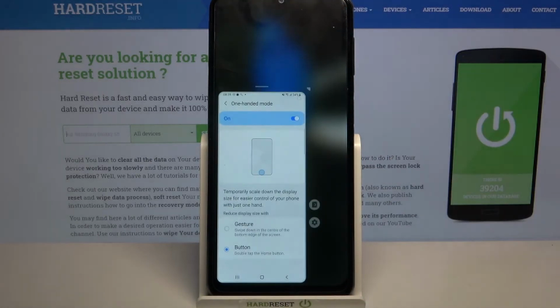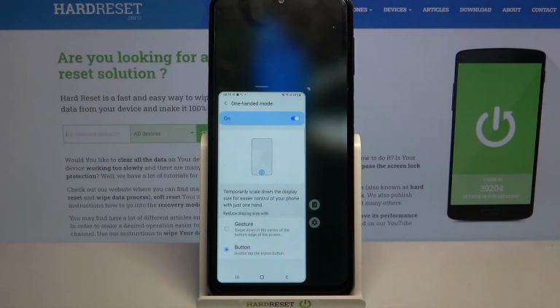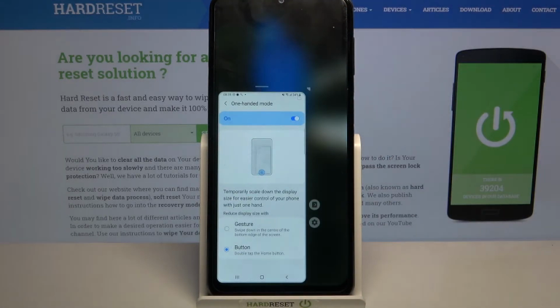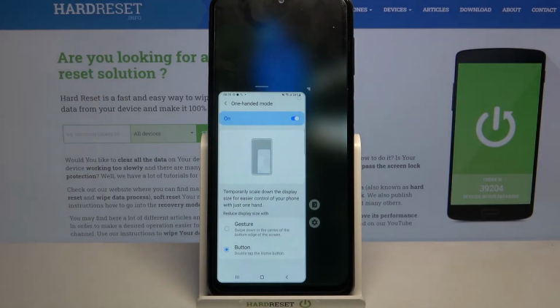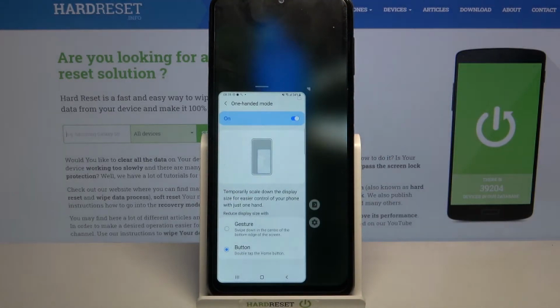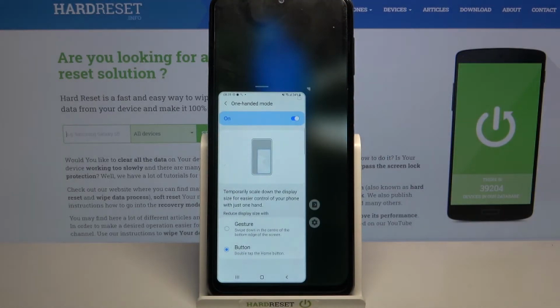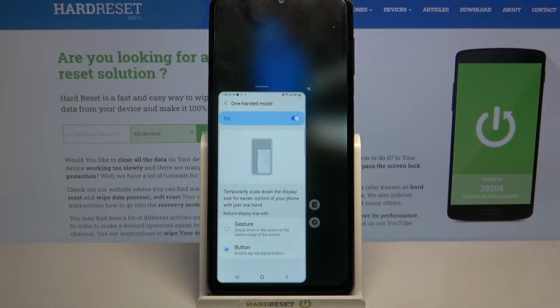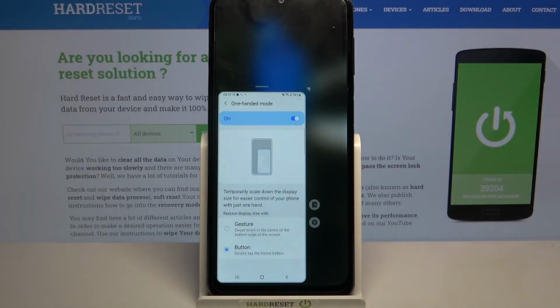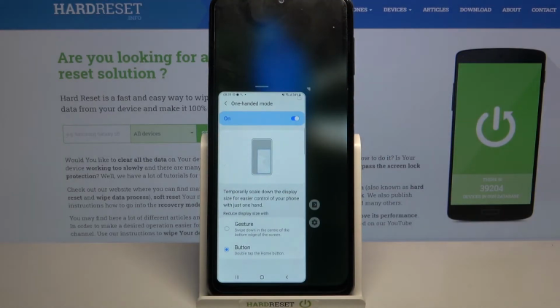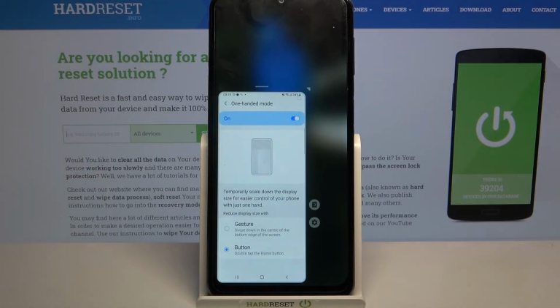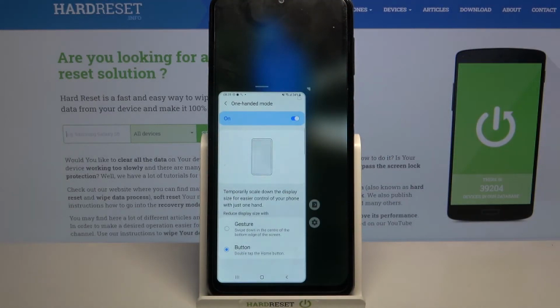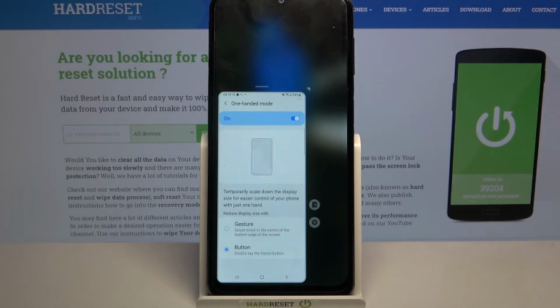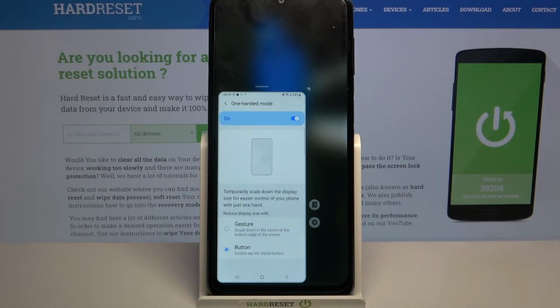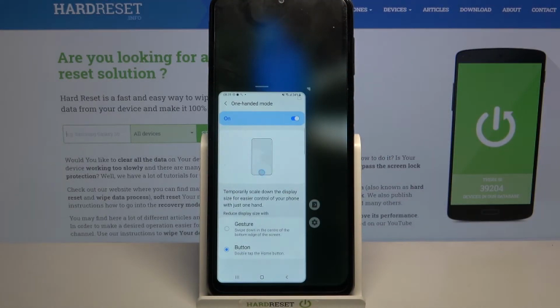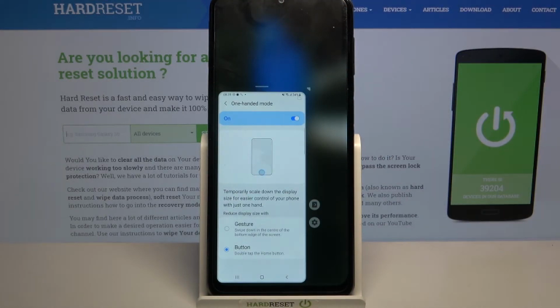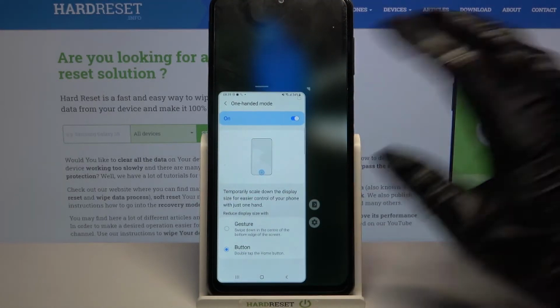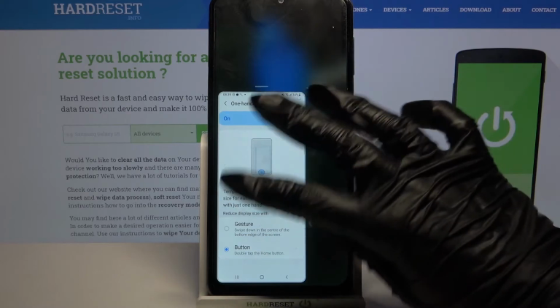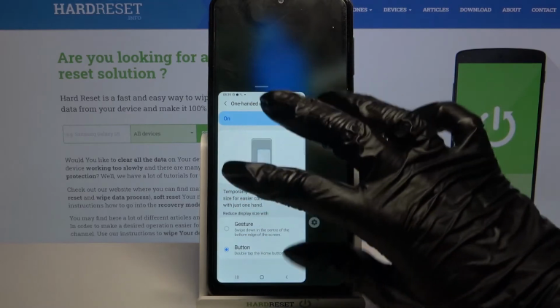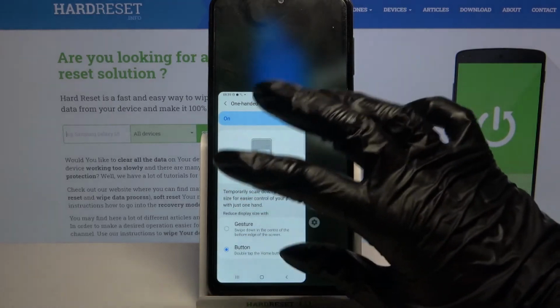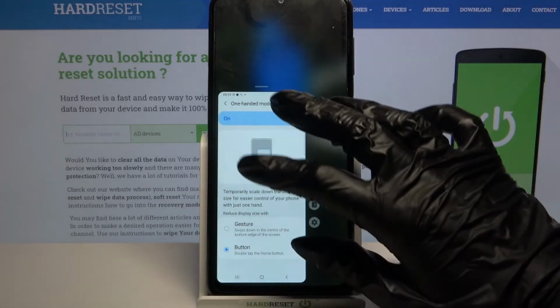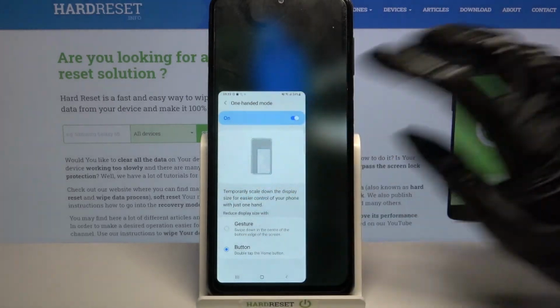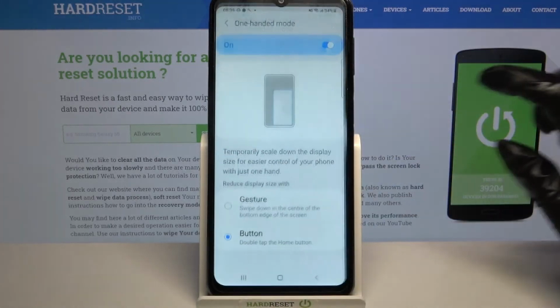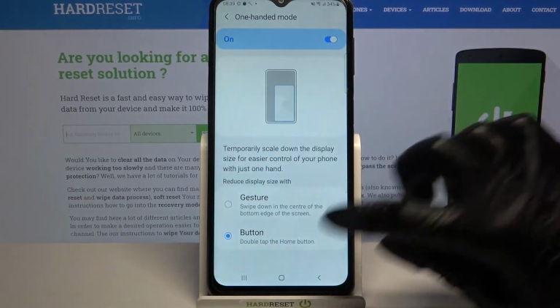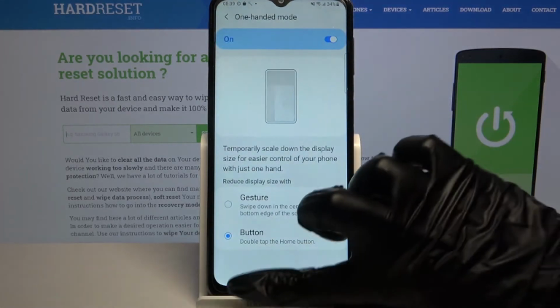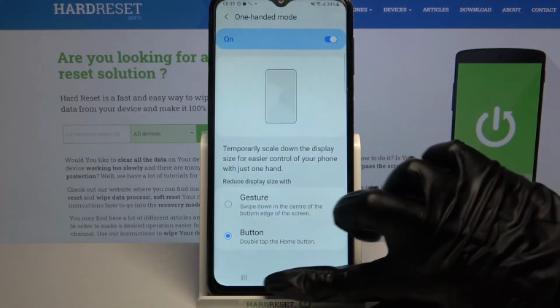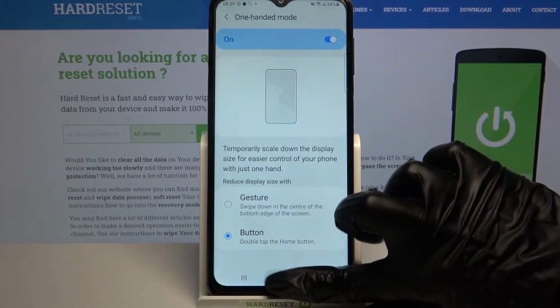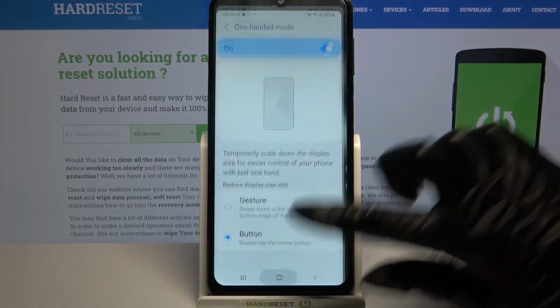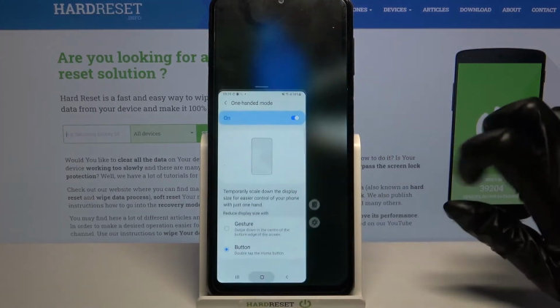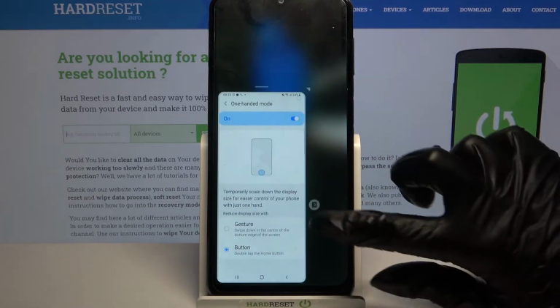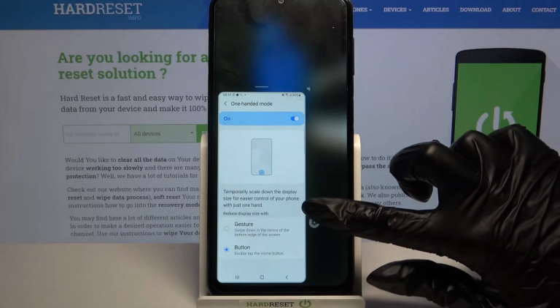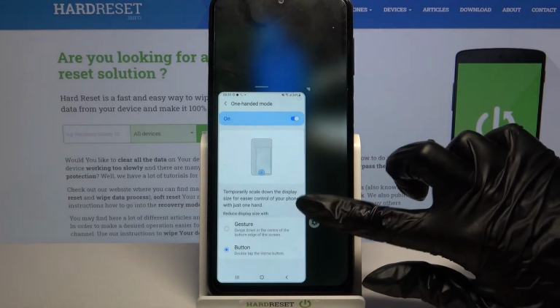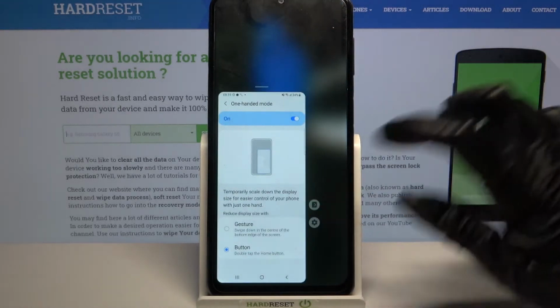As you can see, one-handed mode is now turned on. If you want to change the placement of the screen, you can tap on this icon over here.